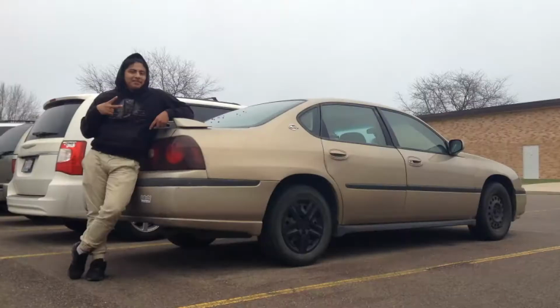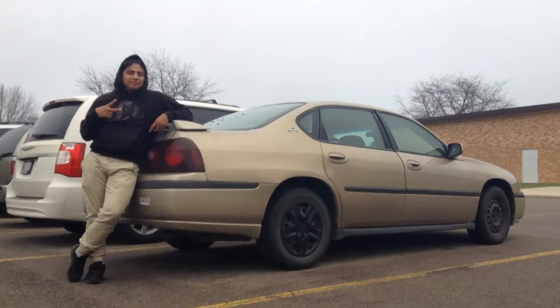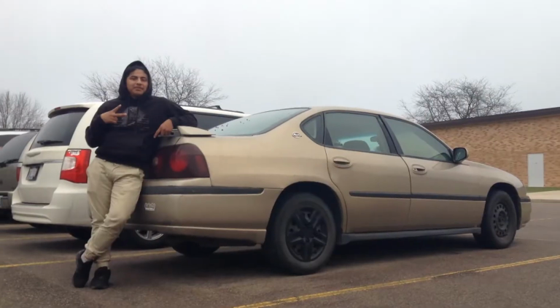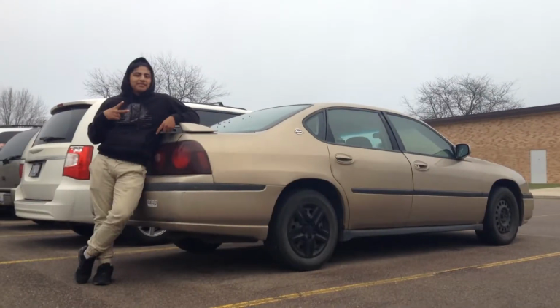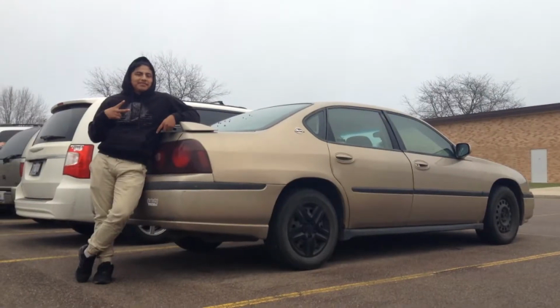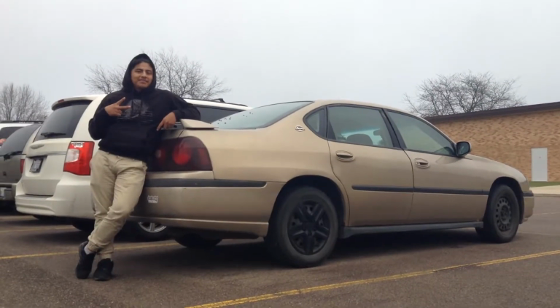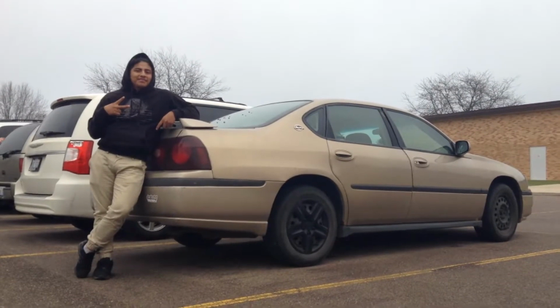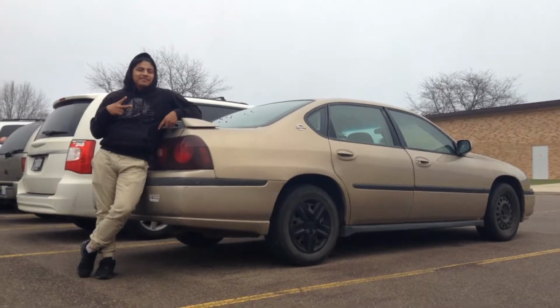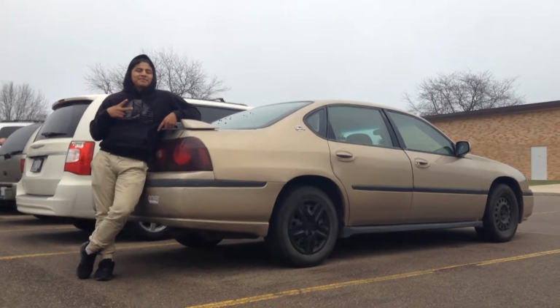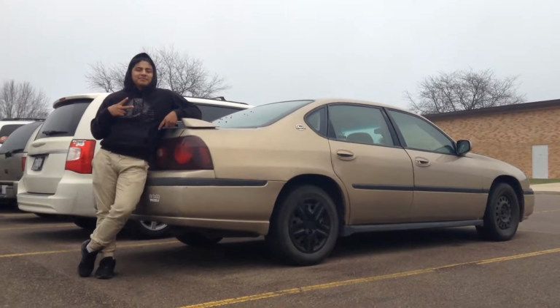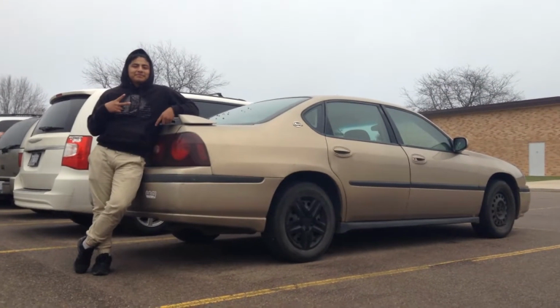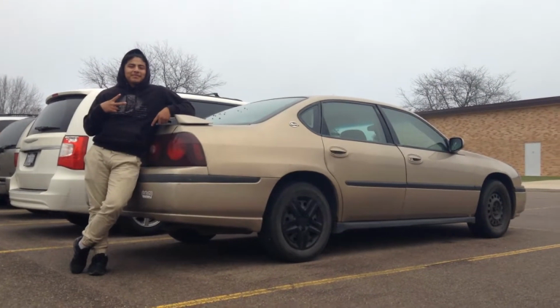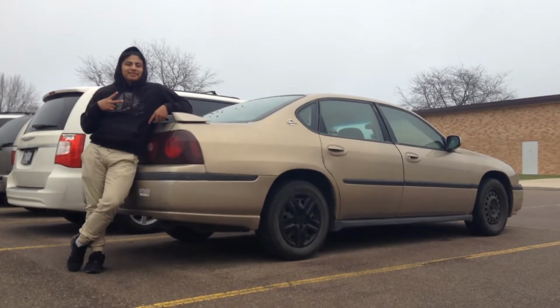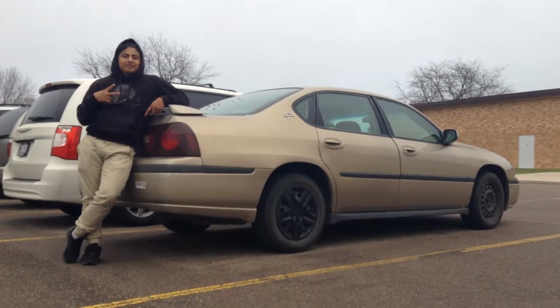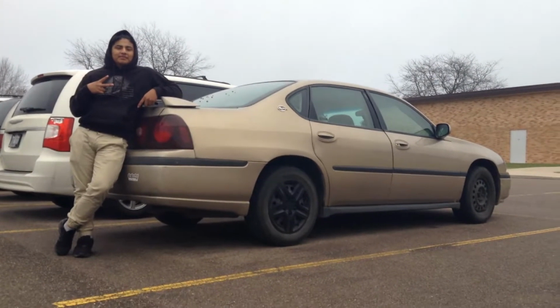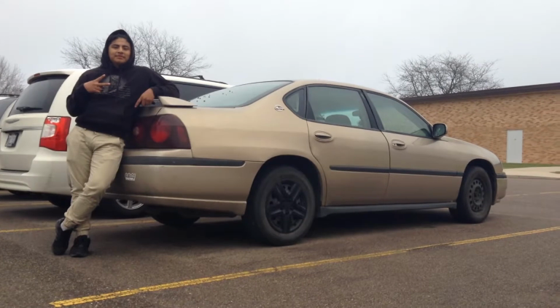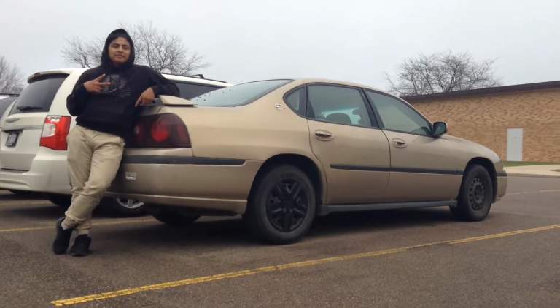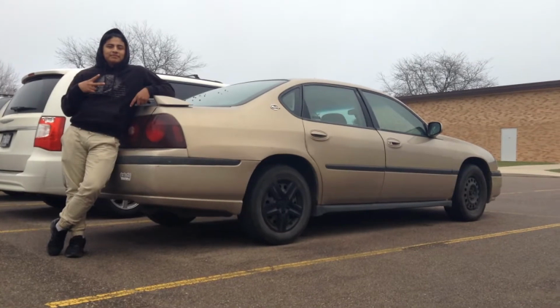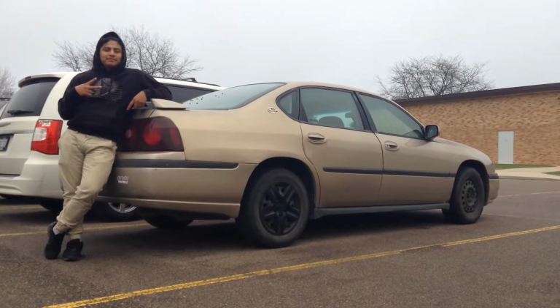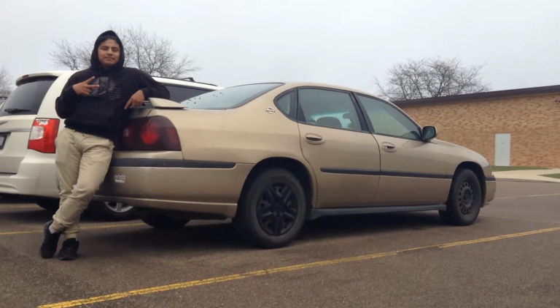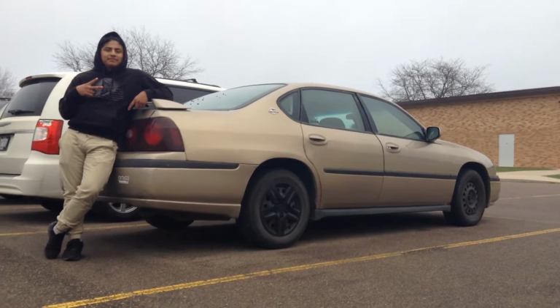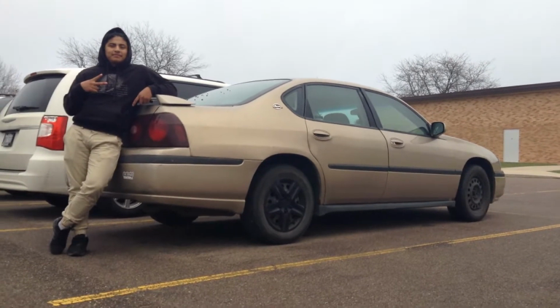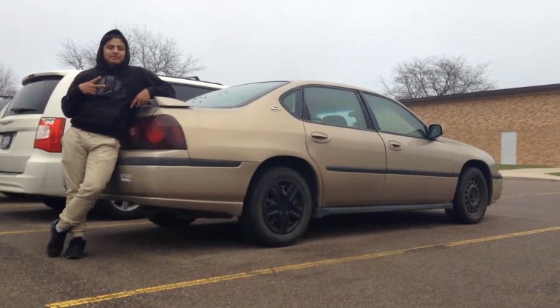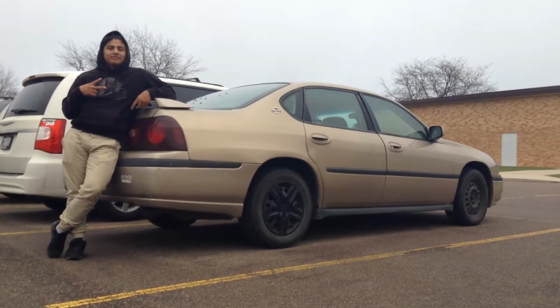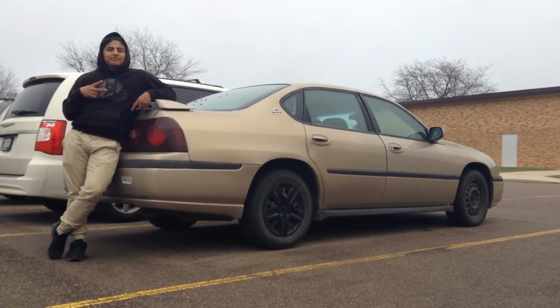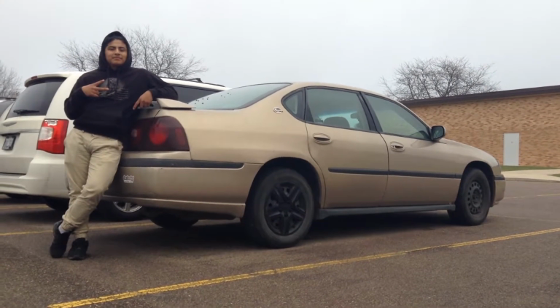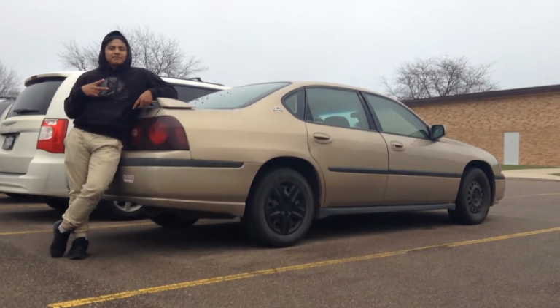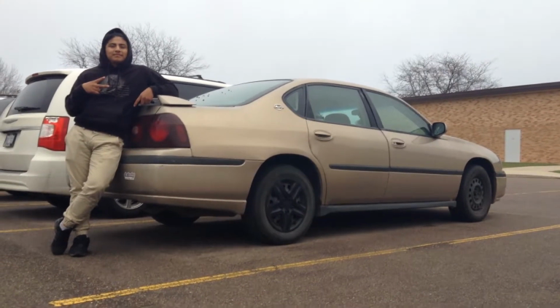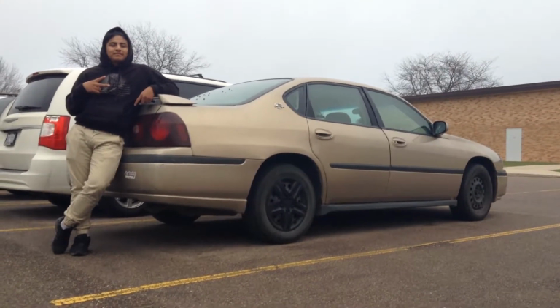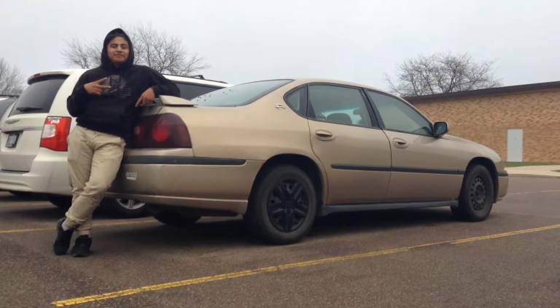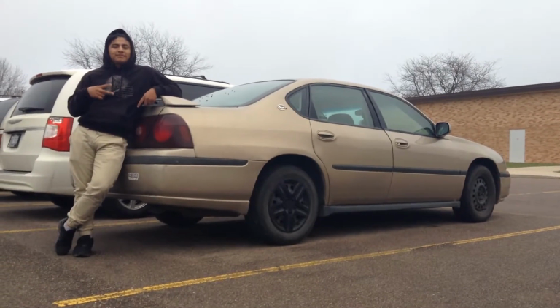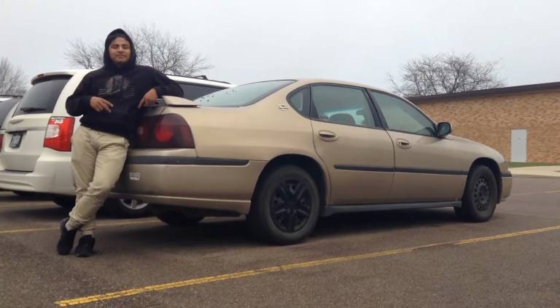All in all, this car is not too bad. It's okay. It's an Impala. What do you expect?